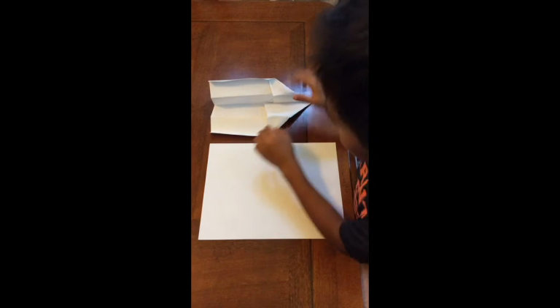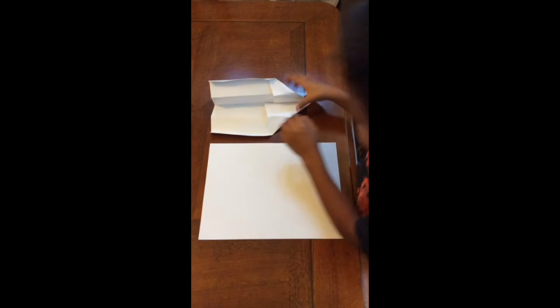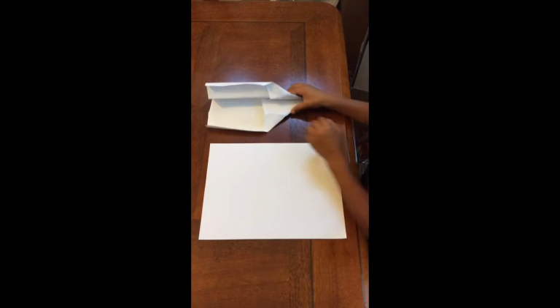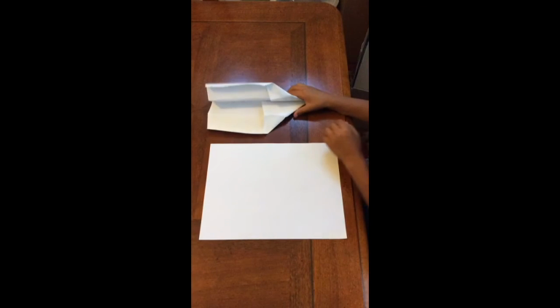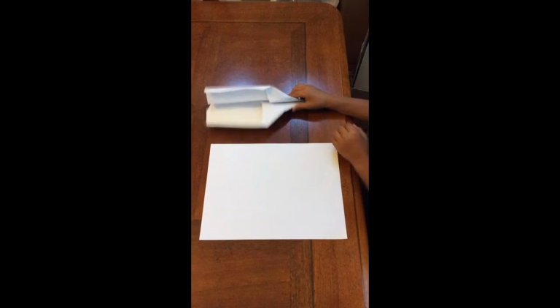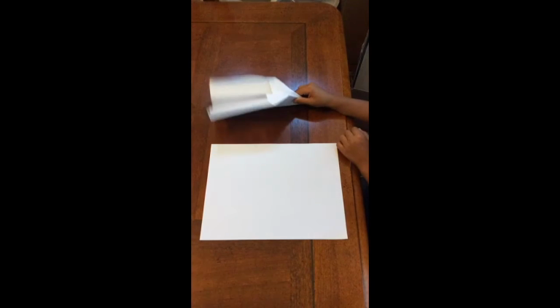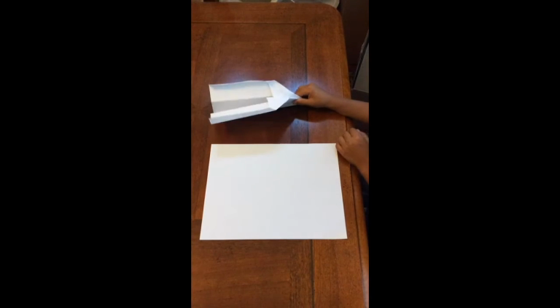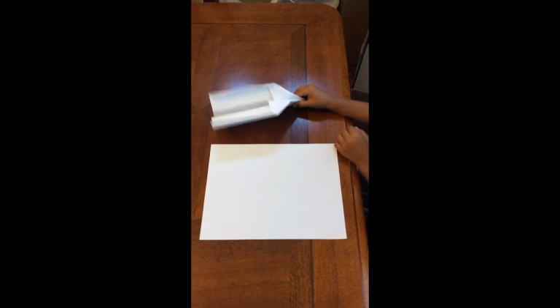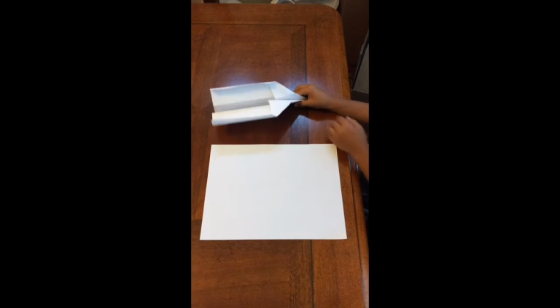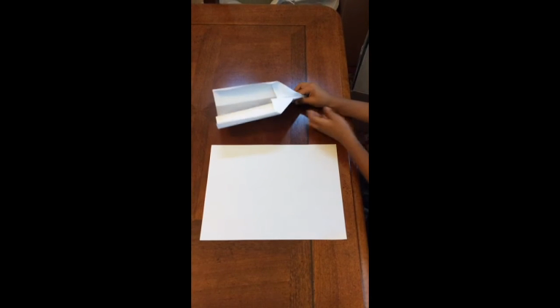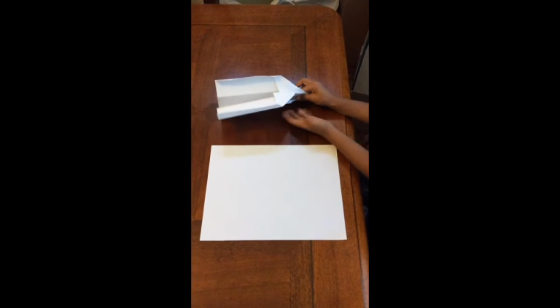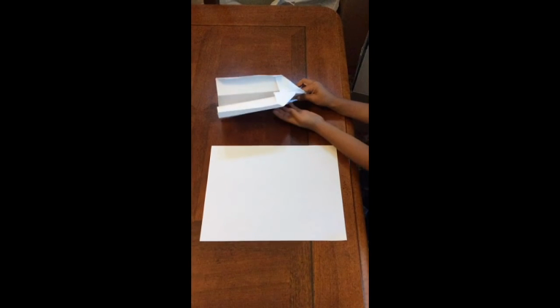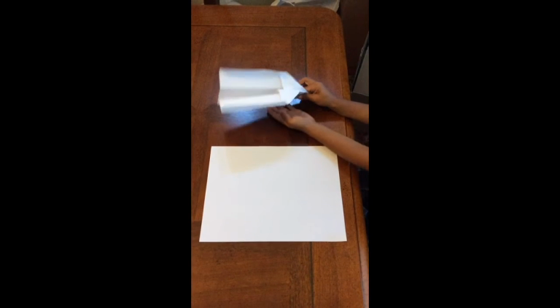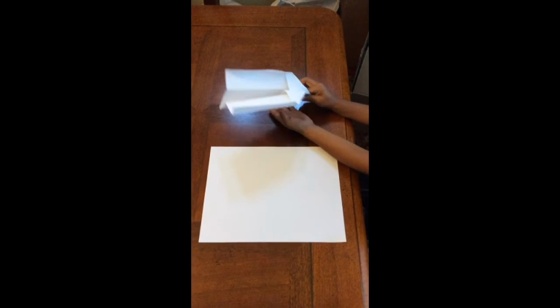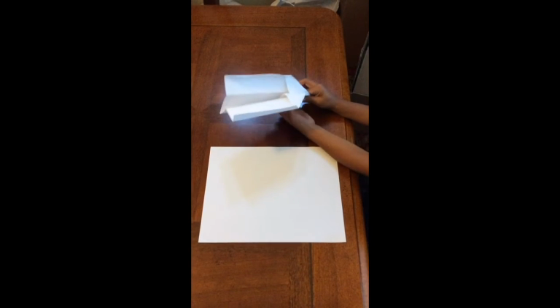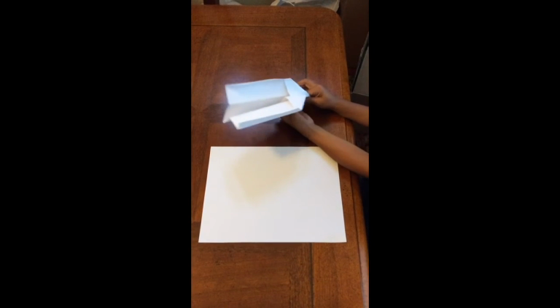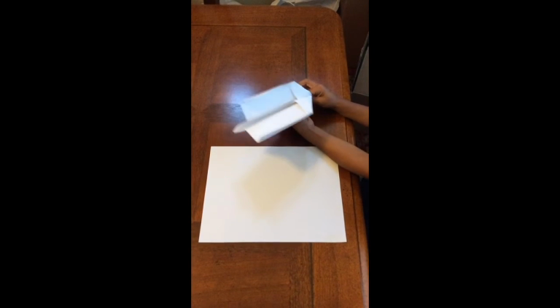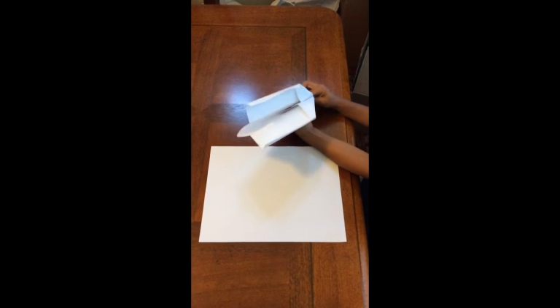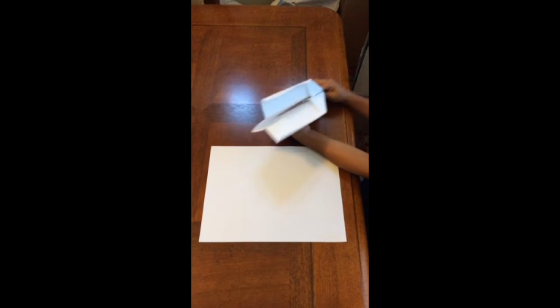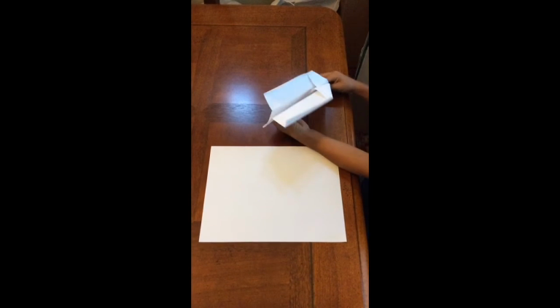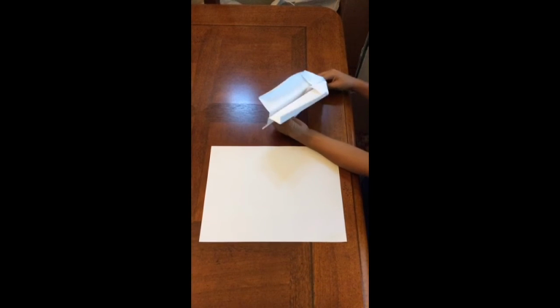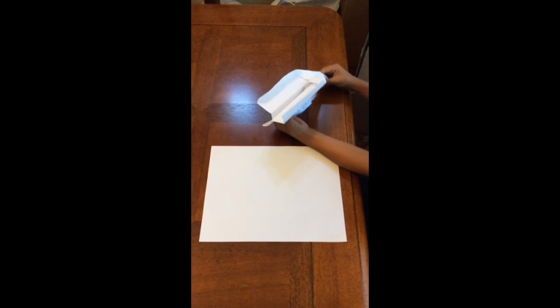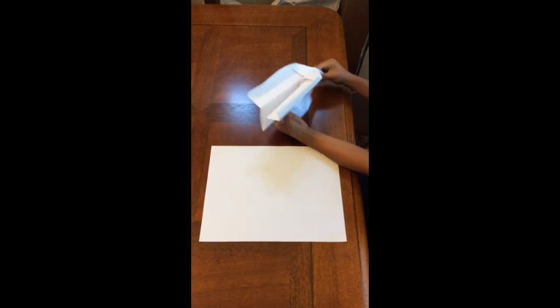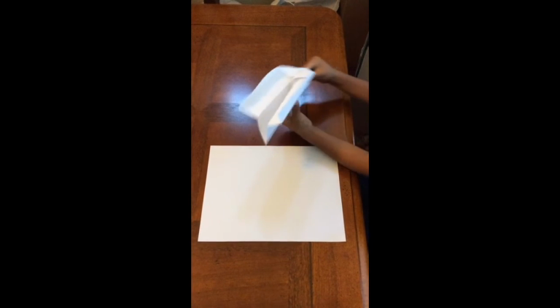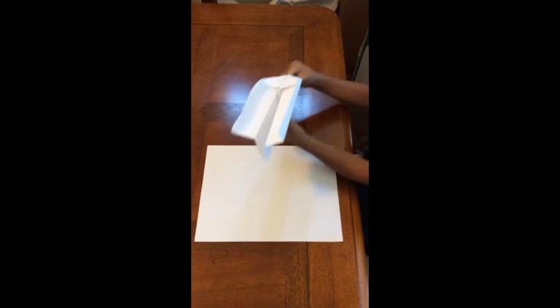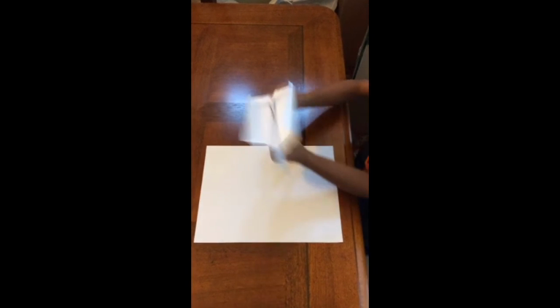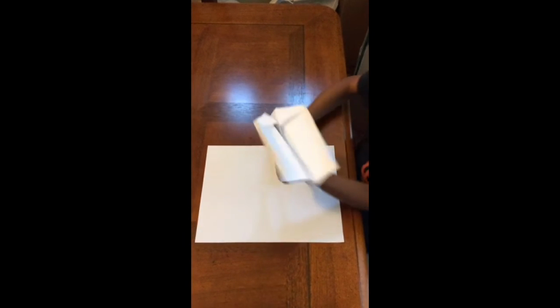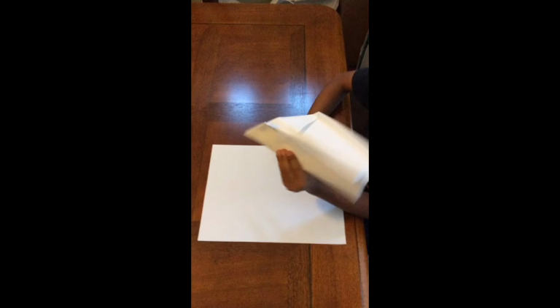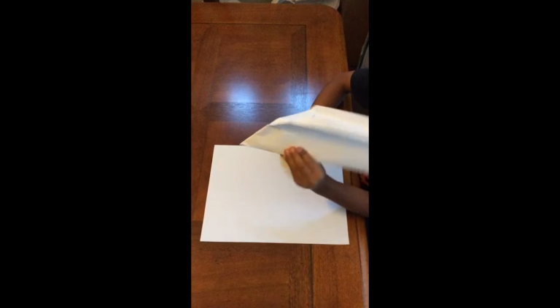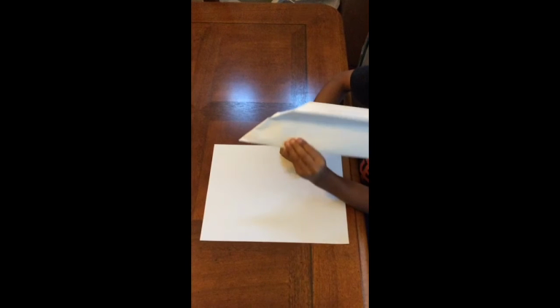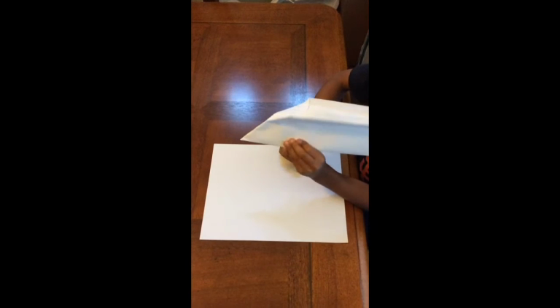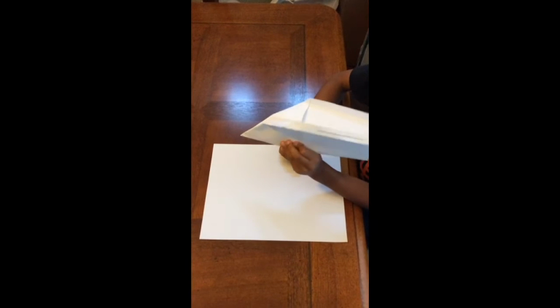This is how you make a paper airplane. This is what it will look like.